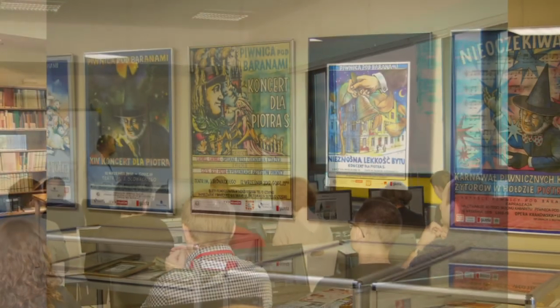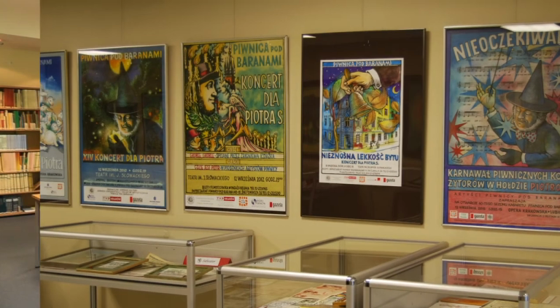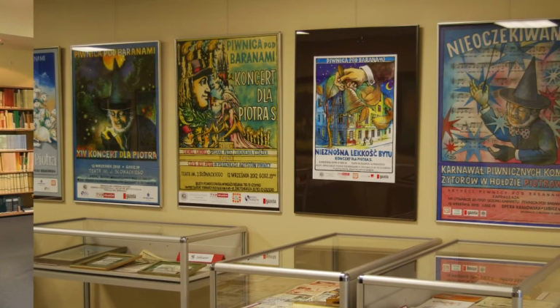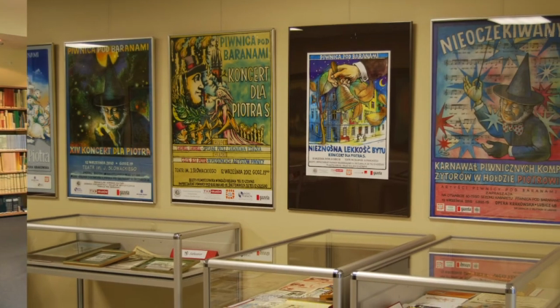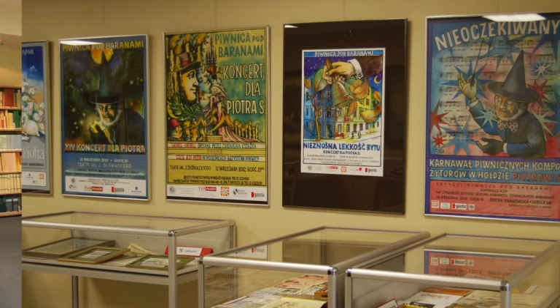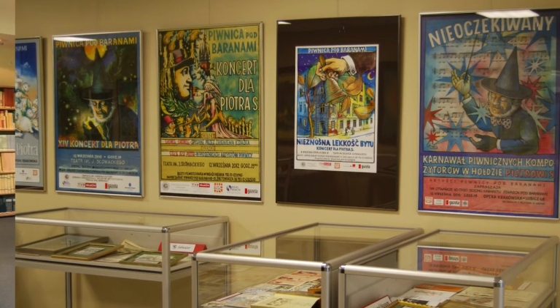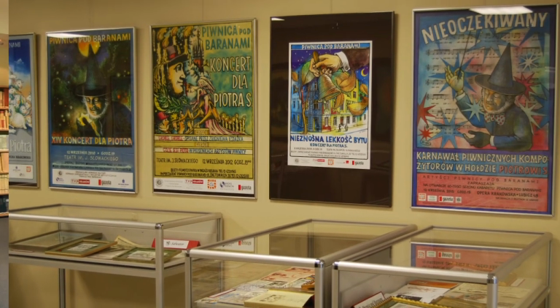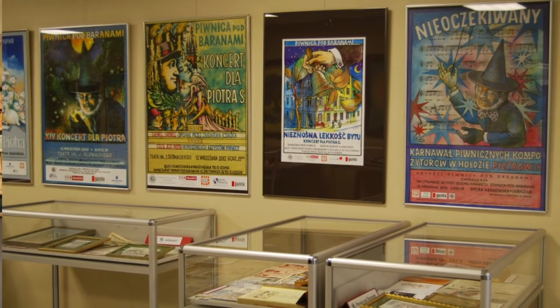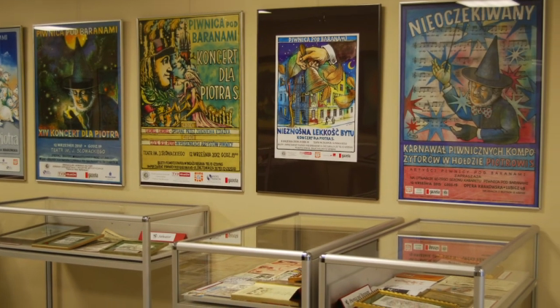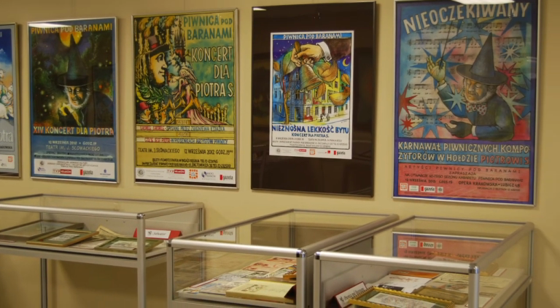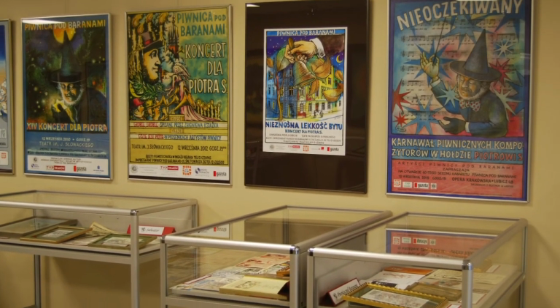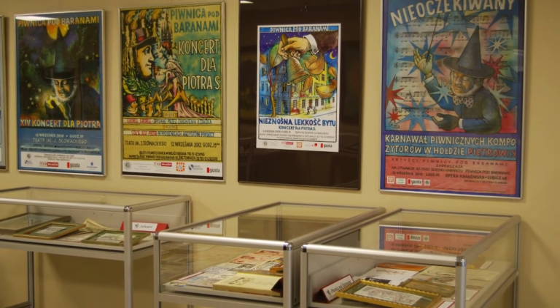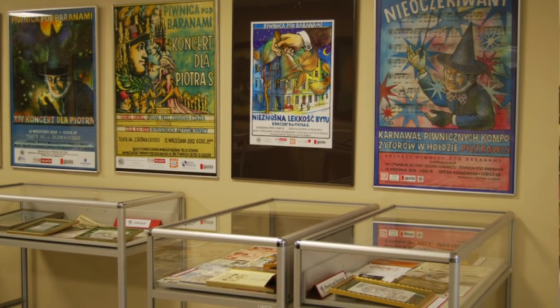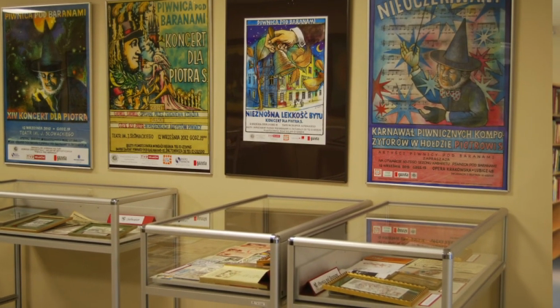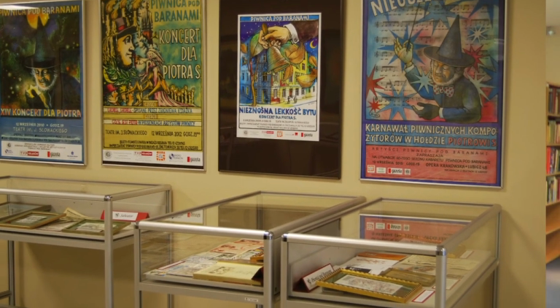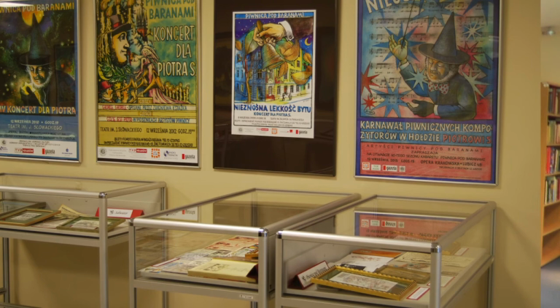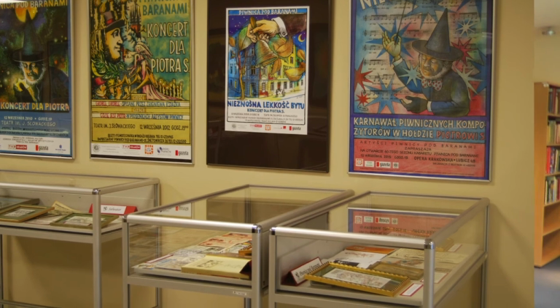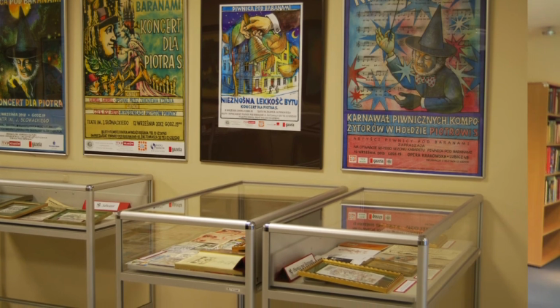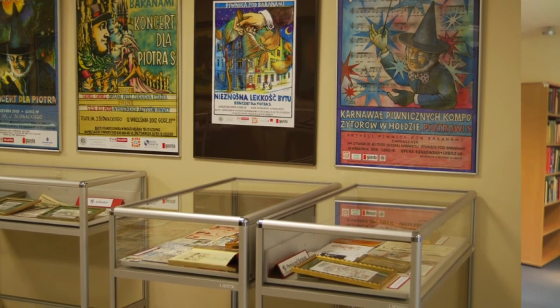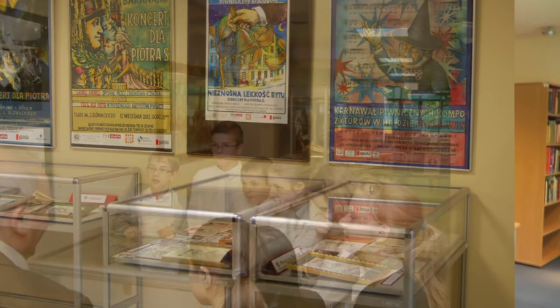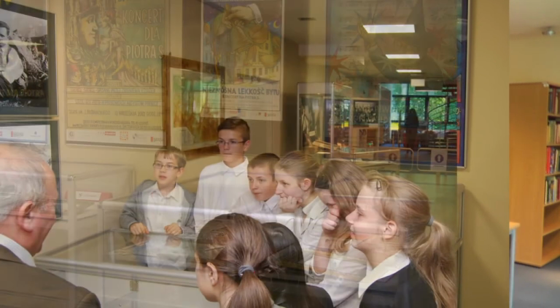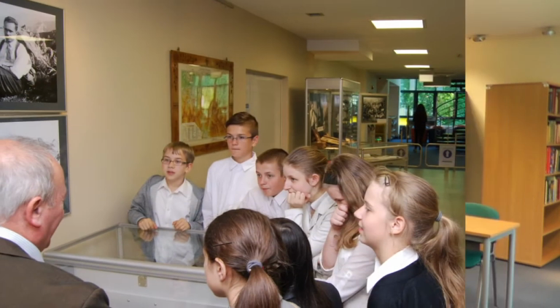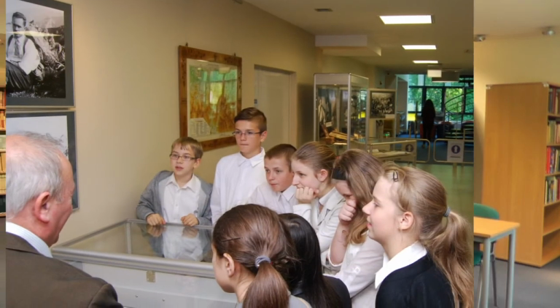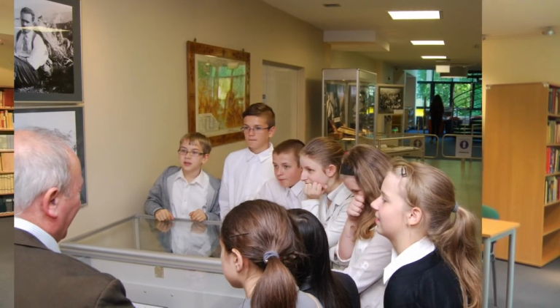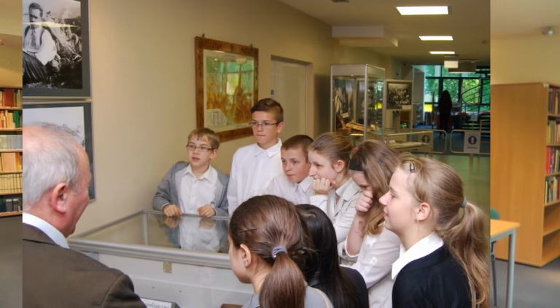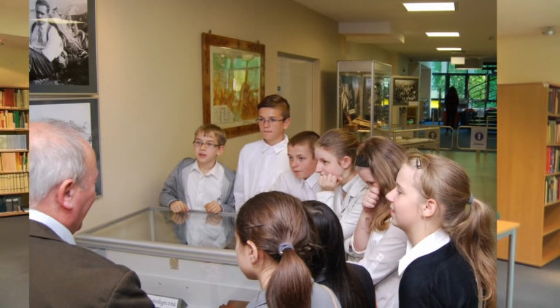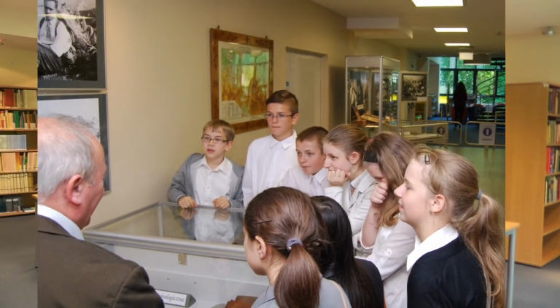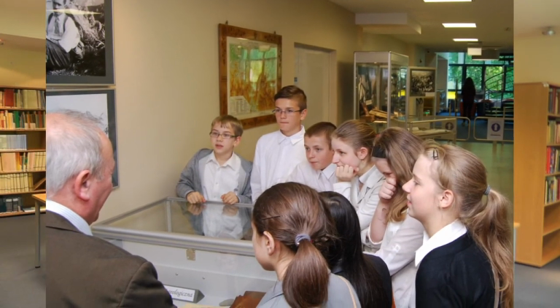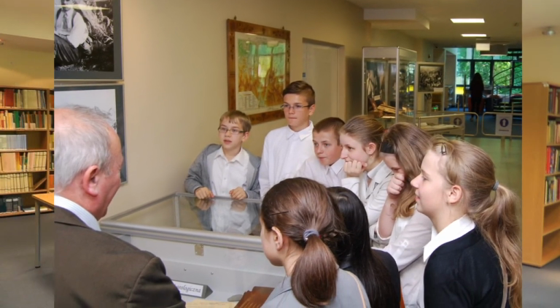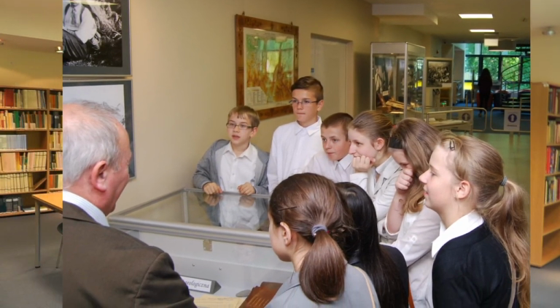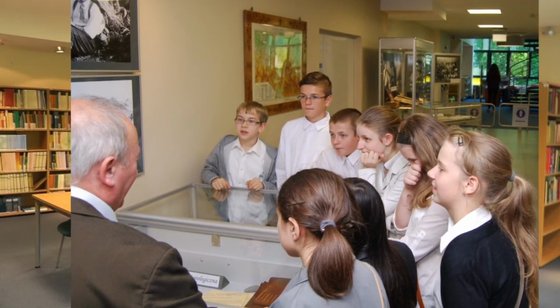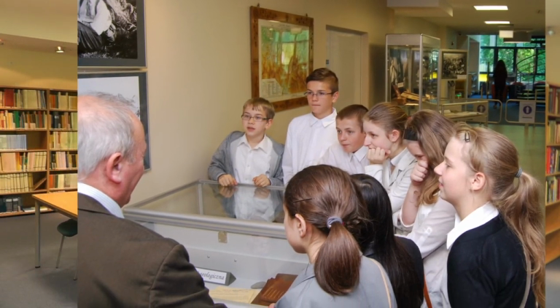From time to time, we organize subject exhibitions in the library hall. You are welcome to come and have a look.